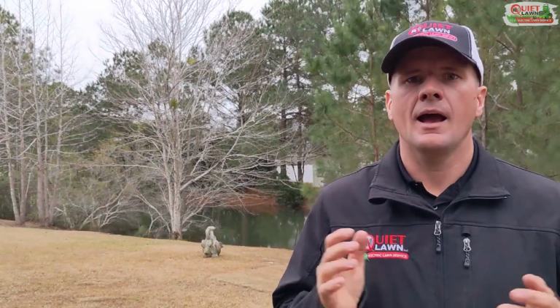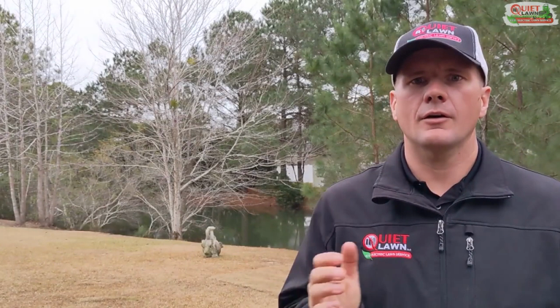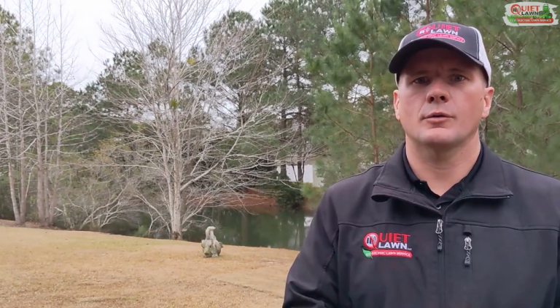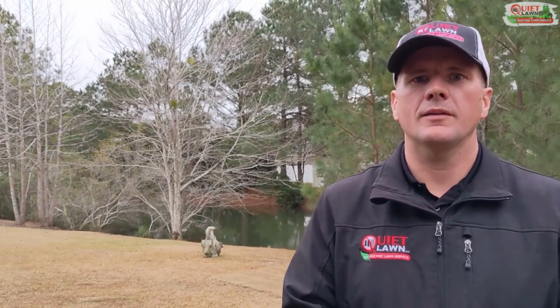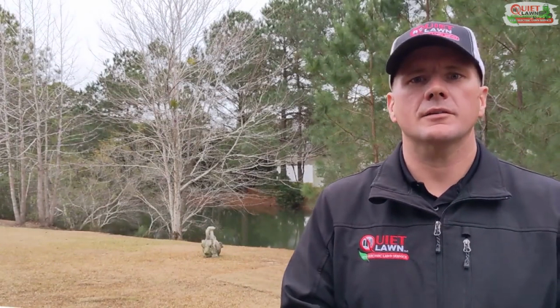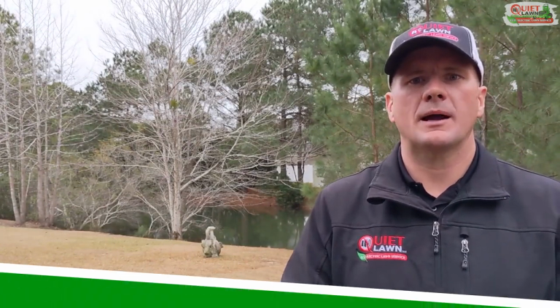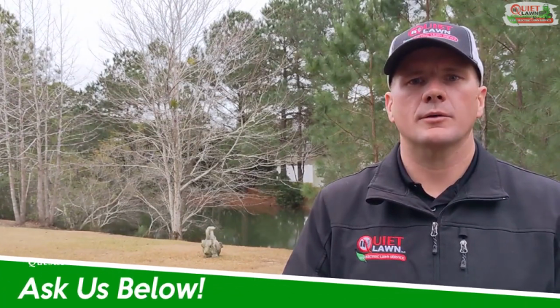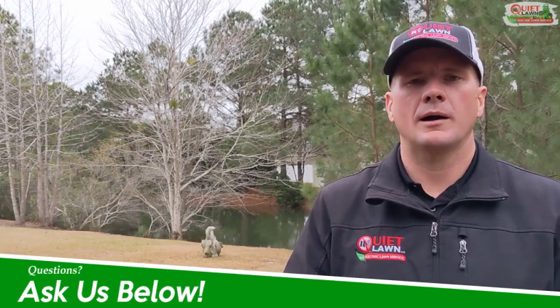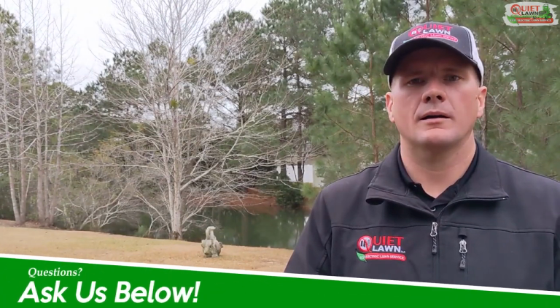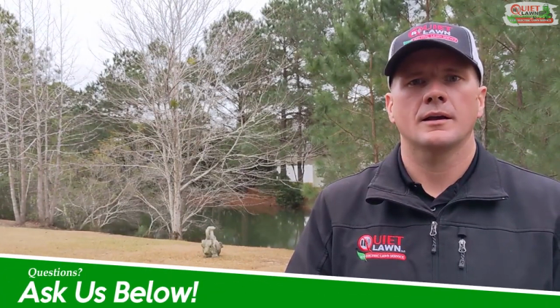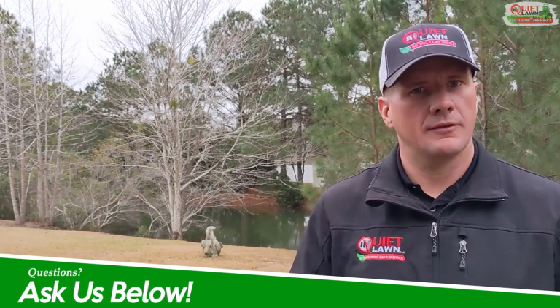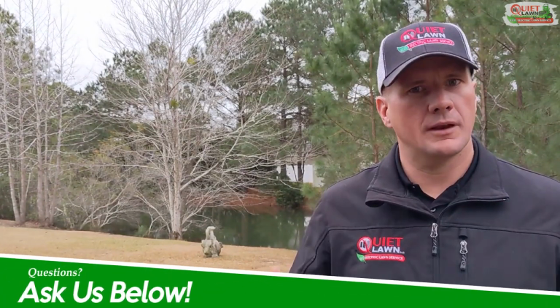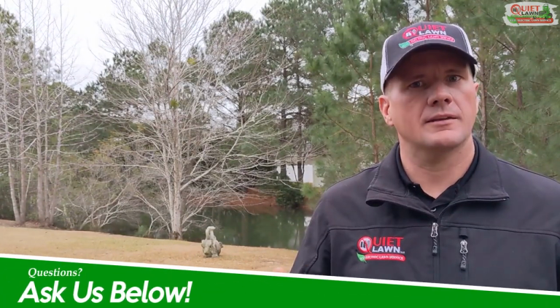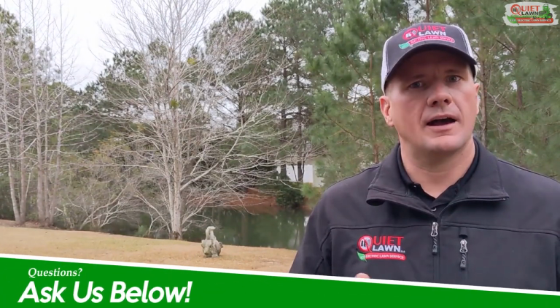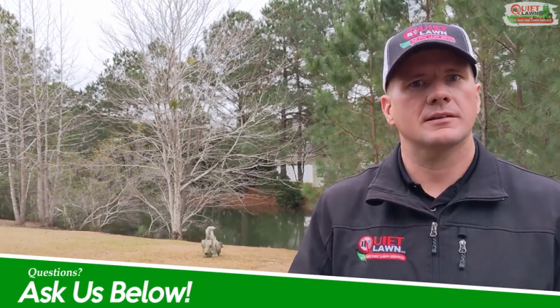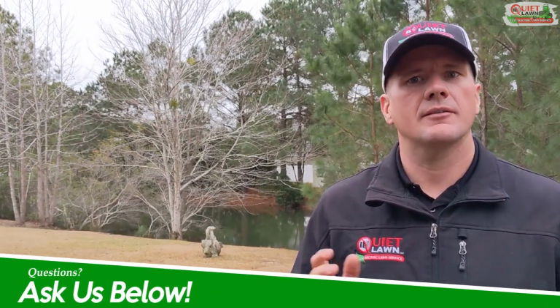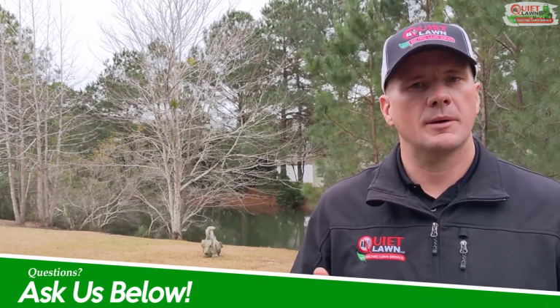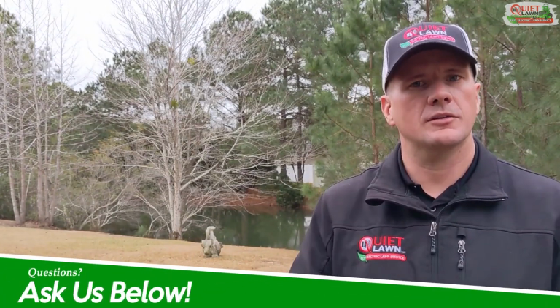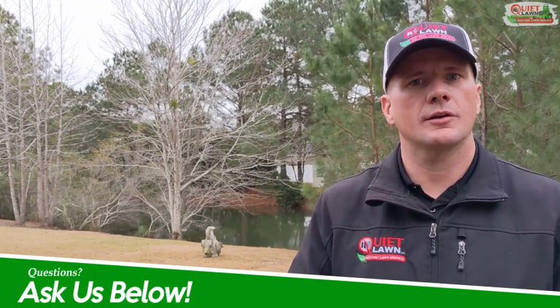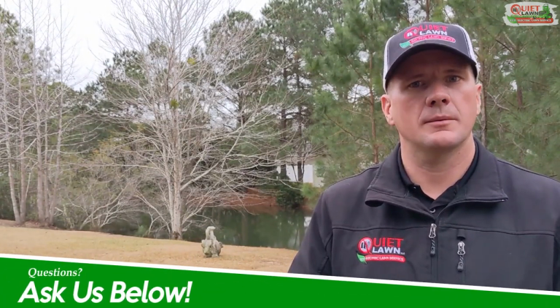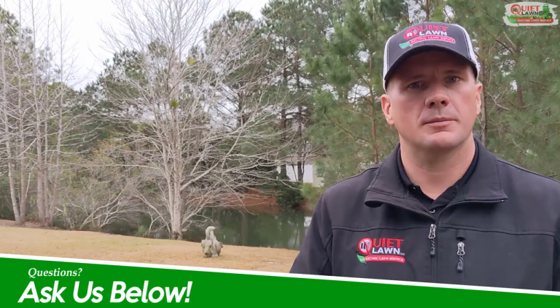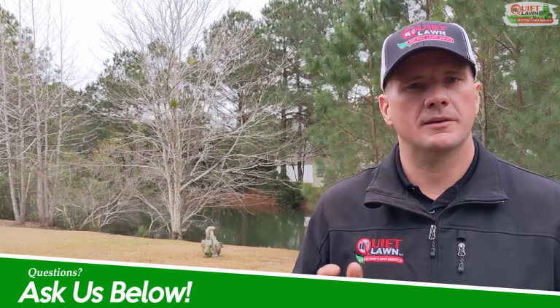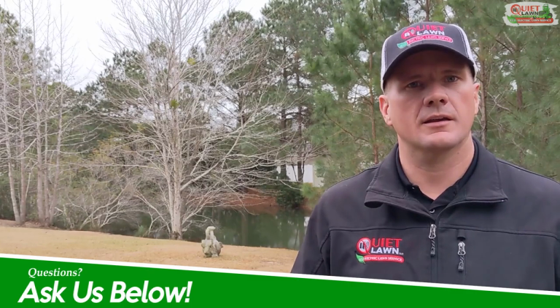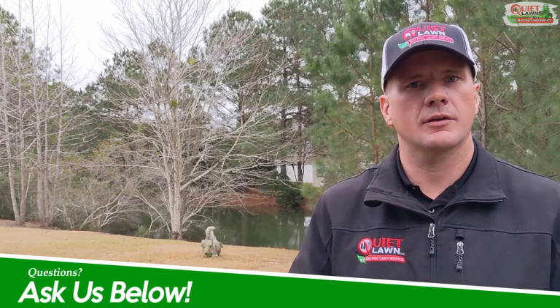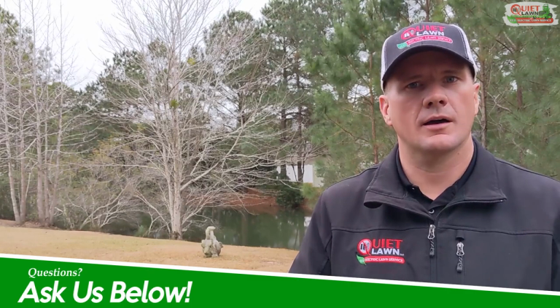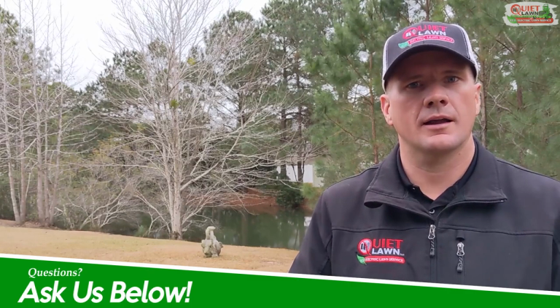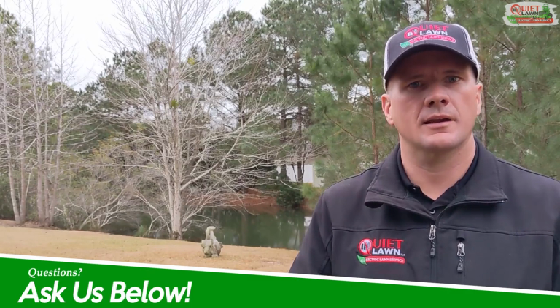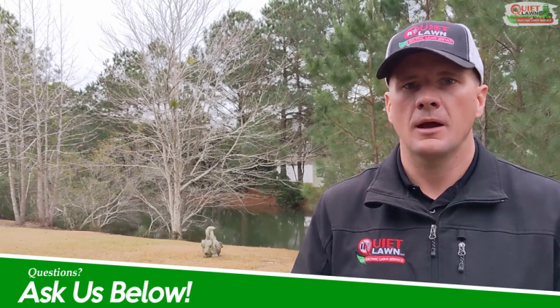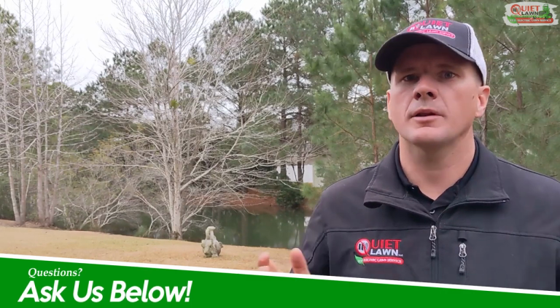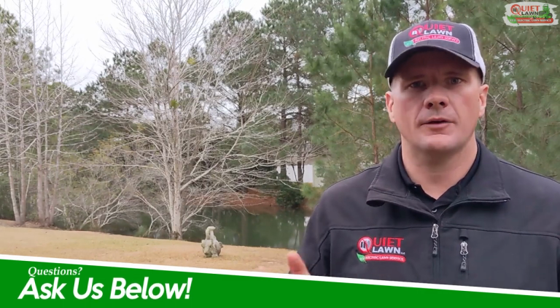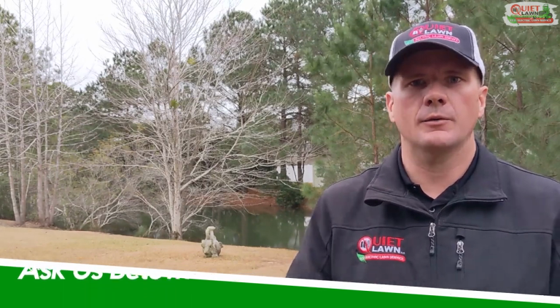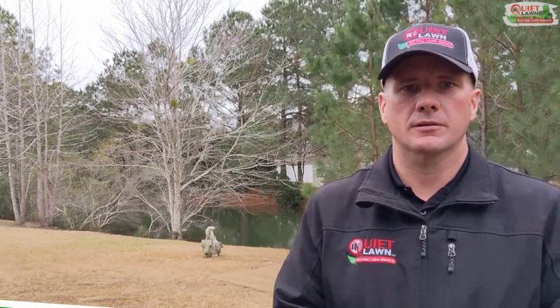This is Michael with Quiet Lawn. If you'd like advice, information, or tips about taking care of your lawn or landscape, please follow us.